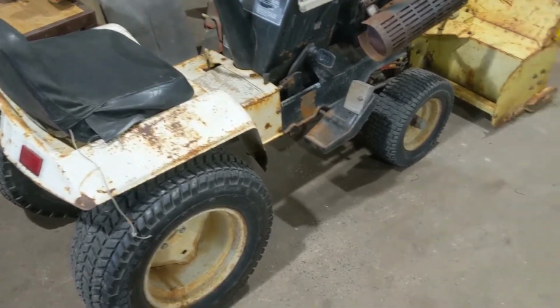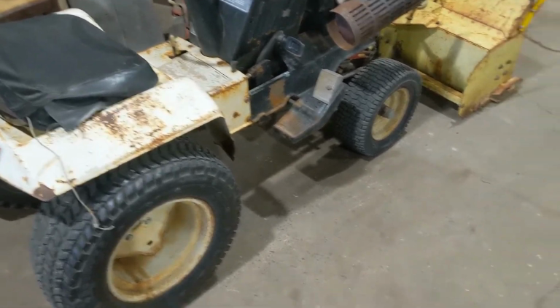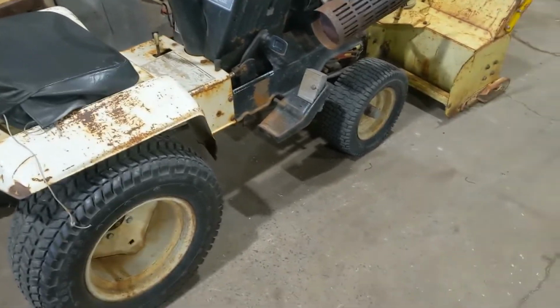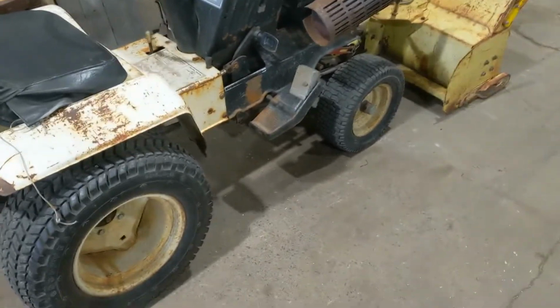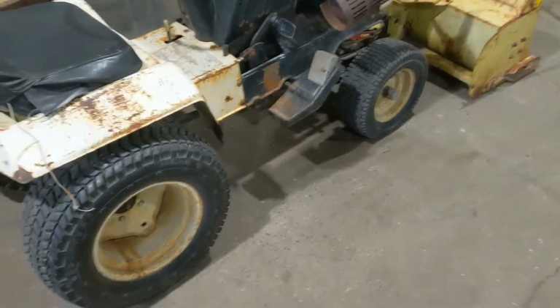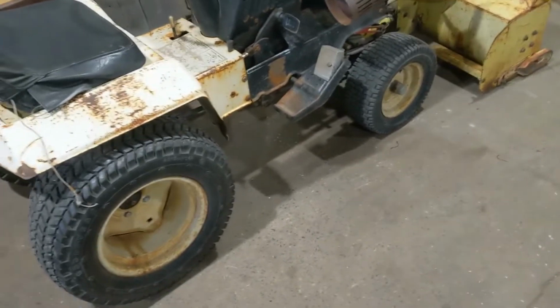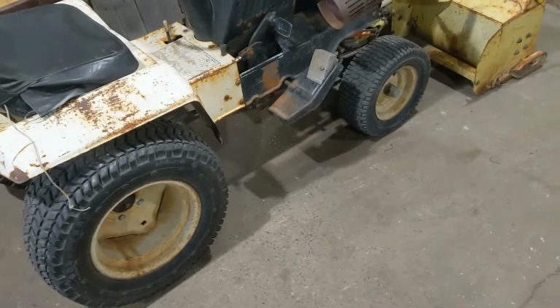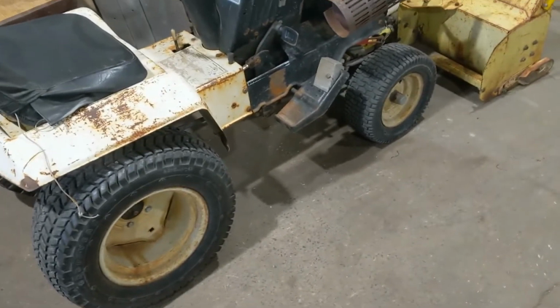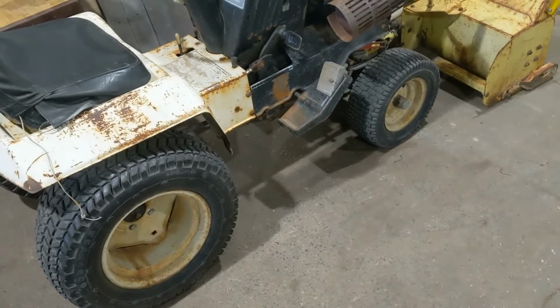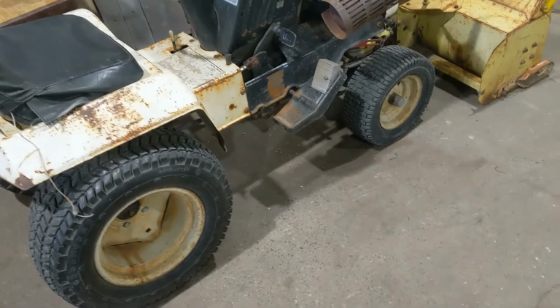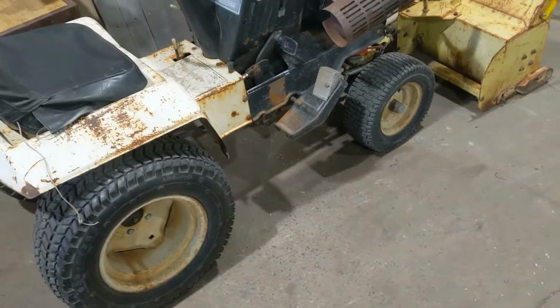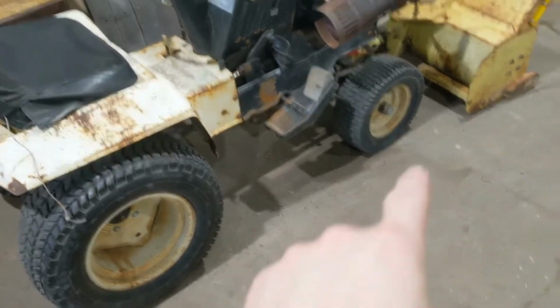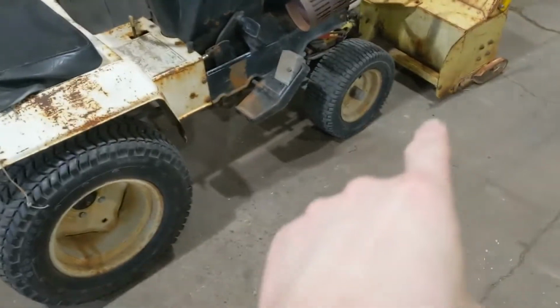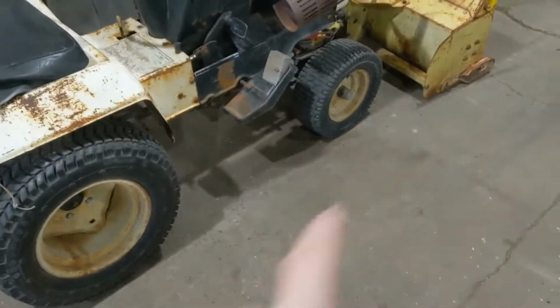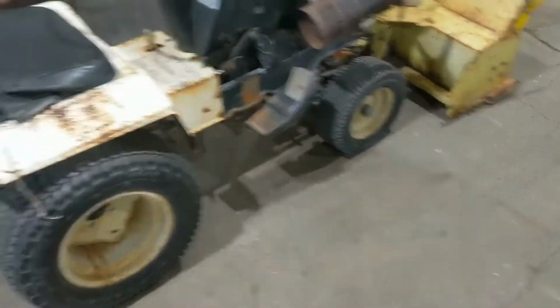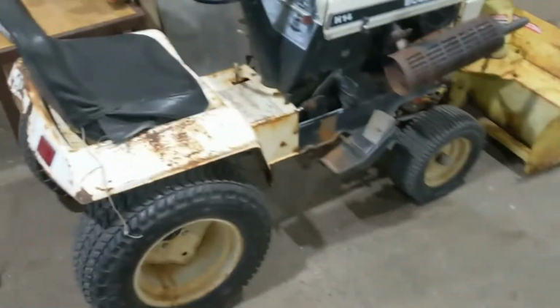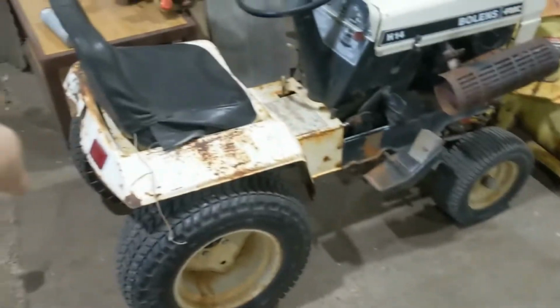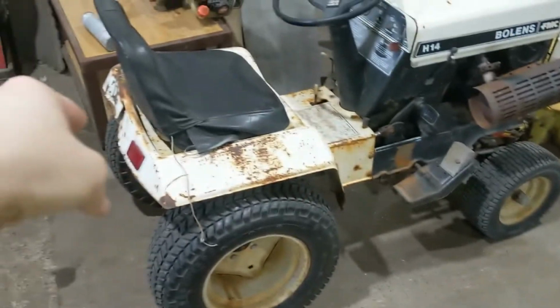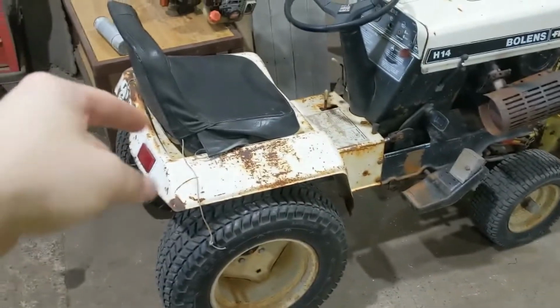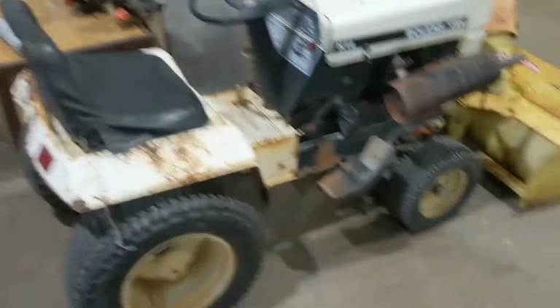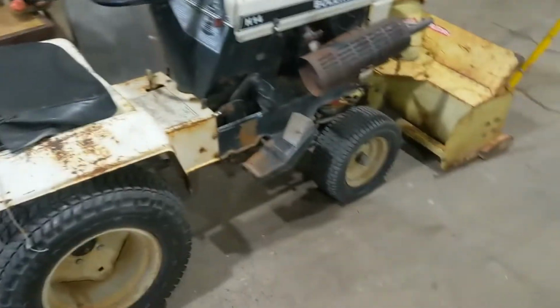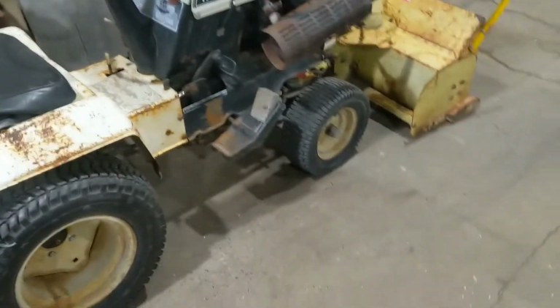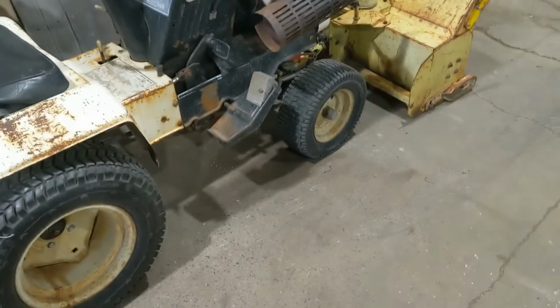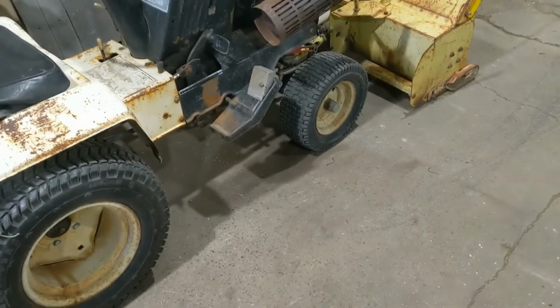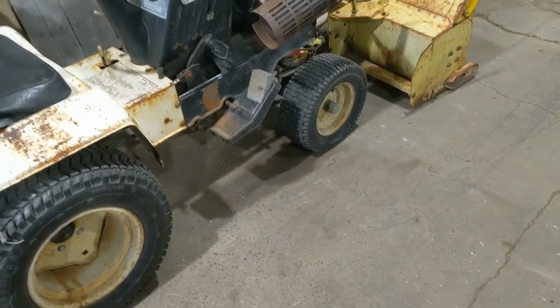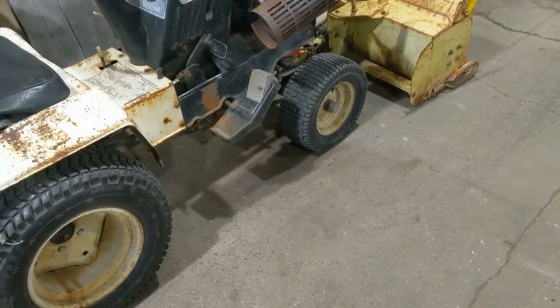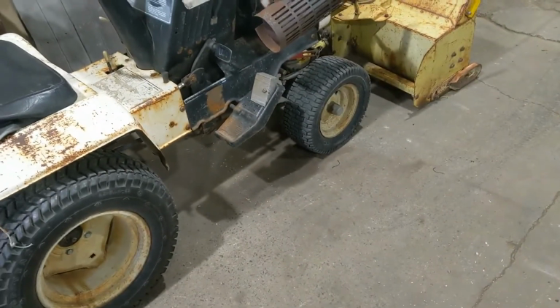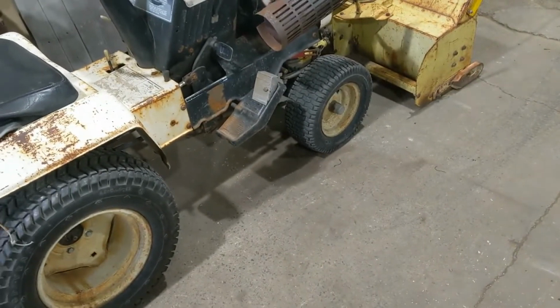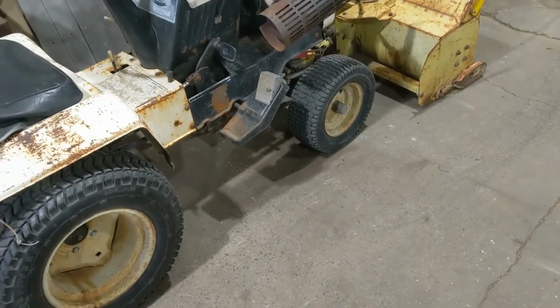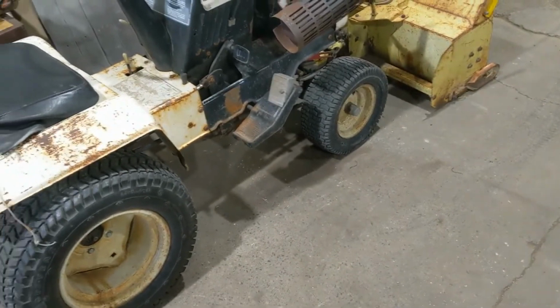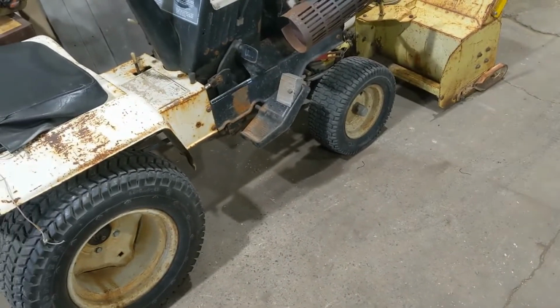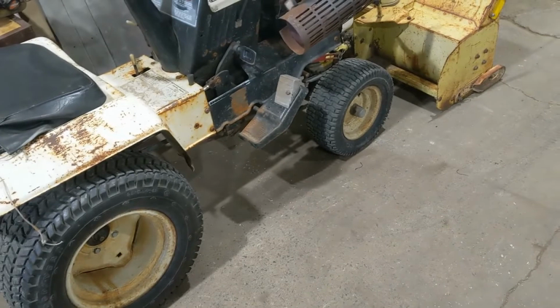I've got to air up both tires — they're low. Otherwise this runs fine.